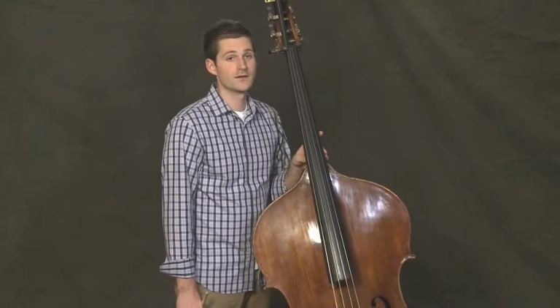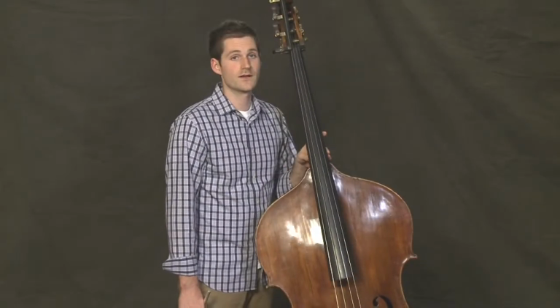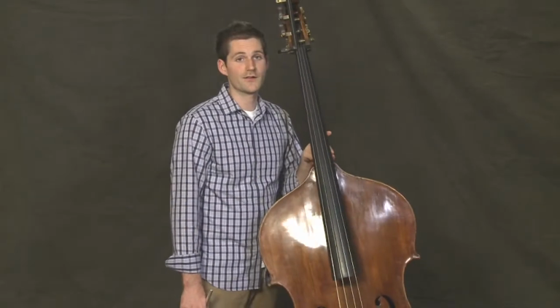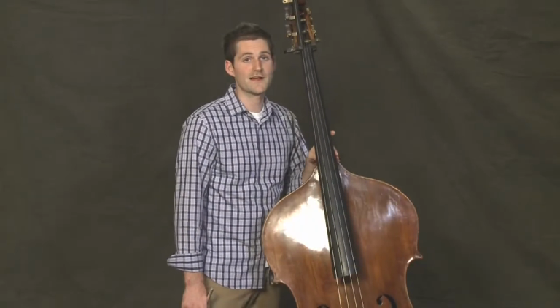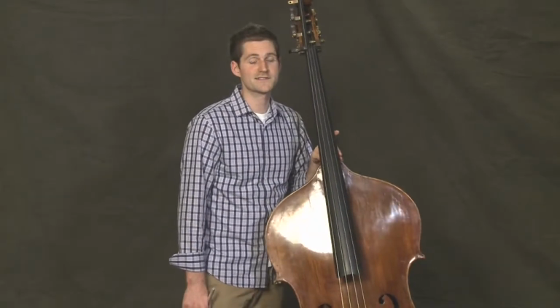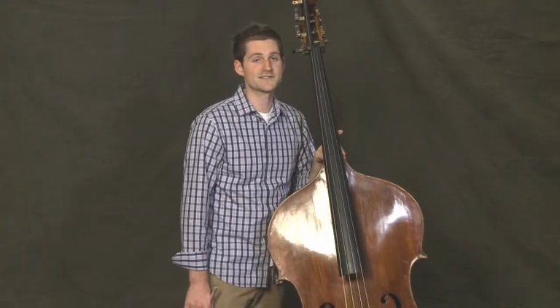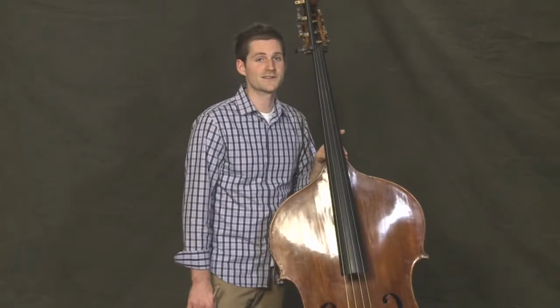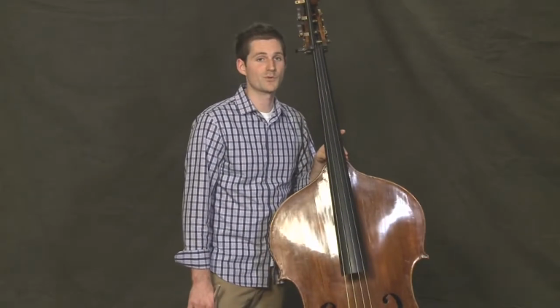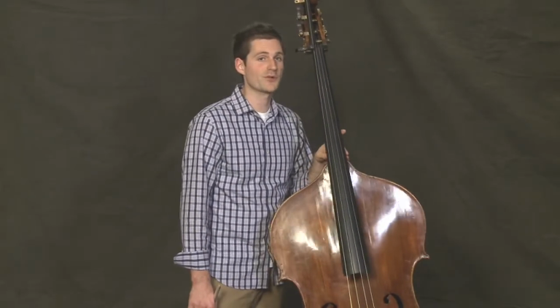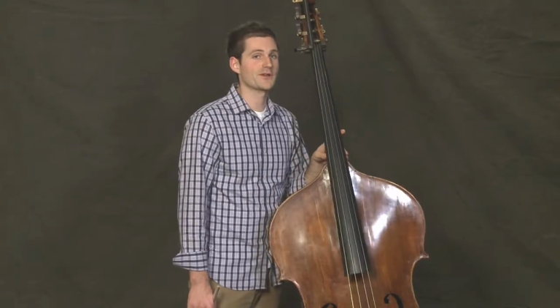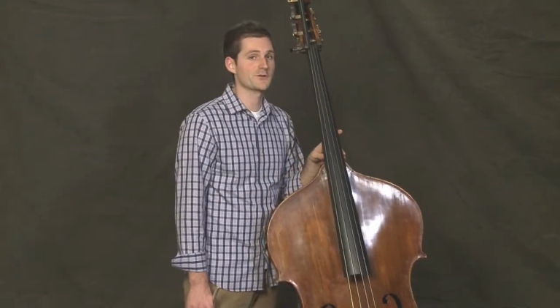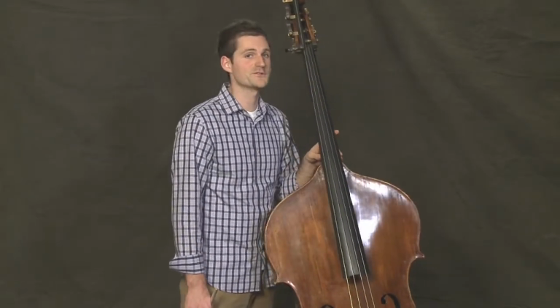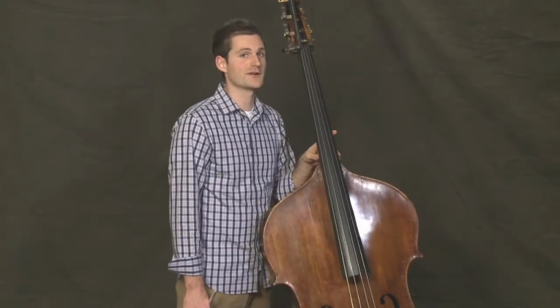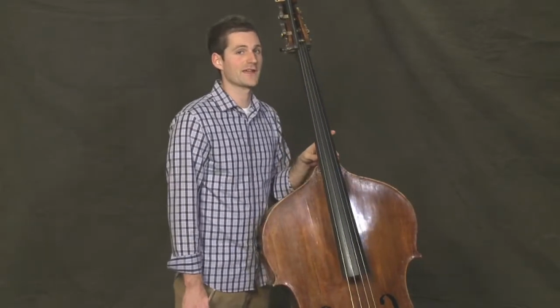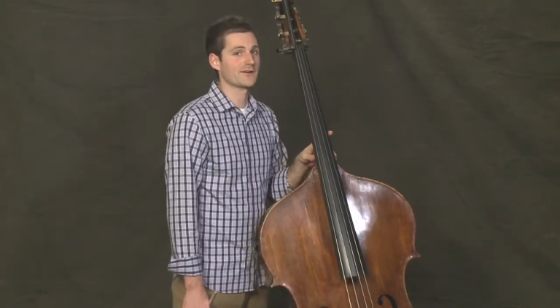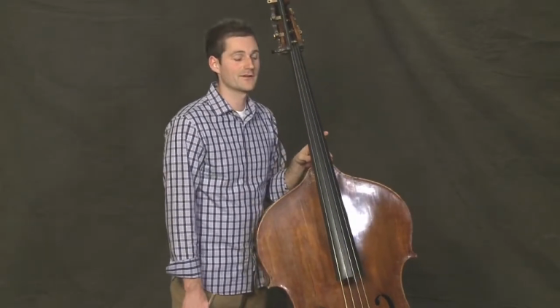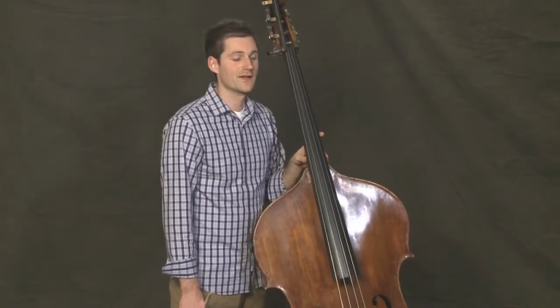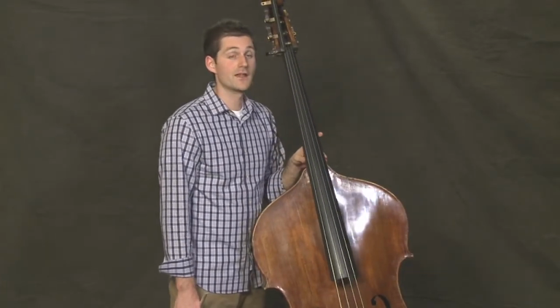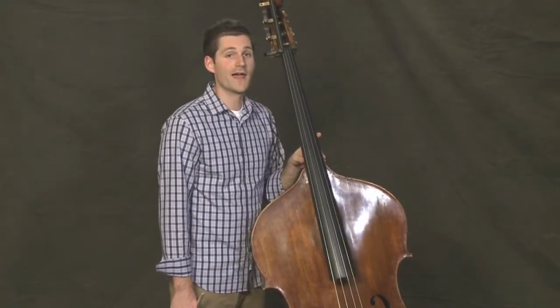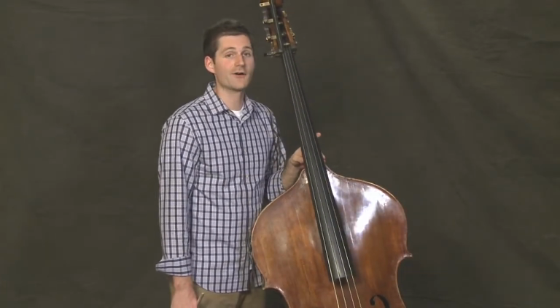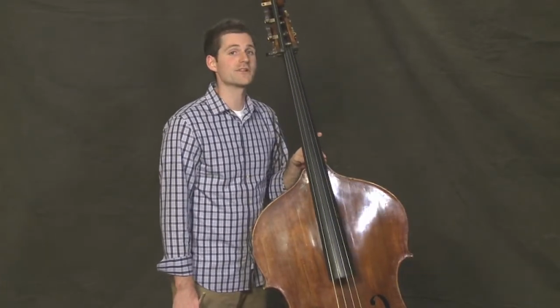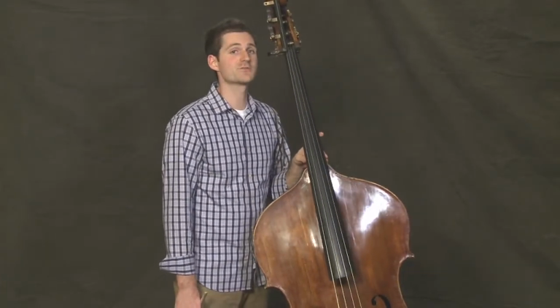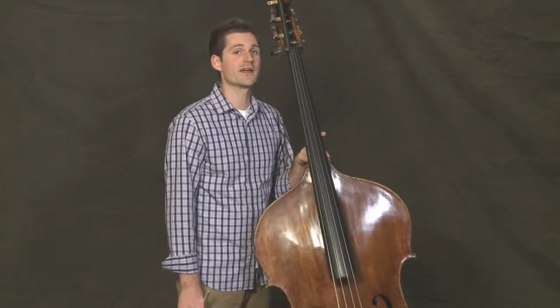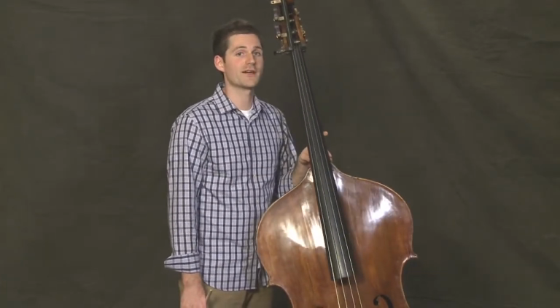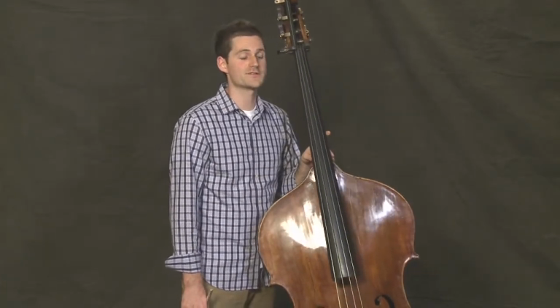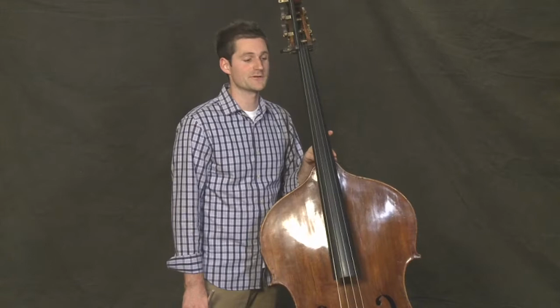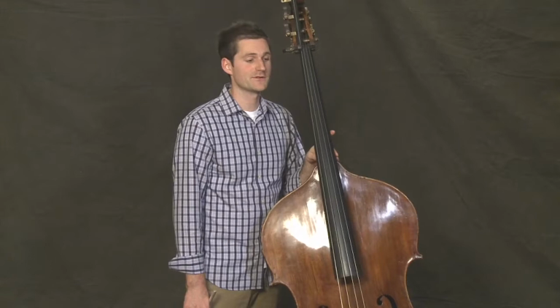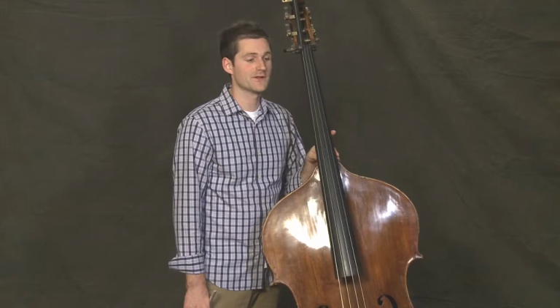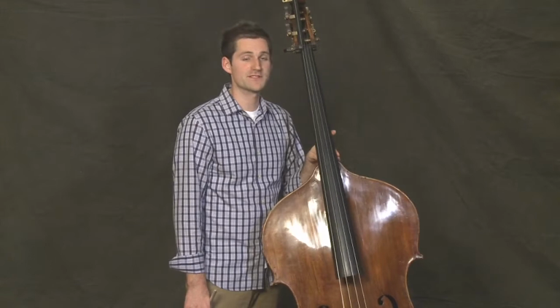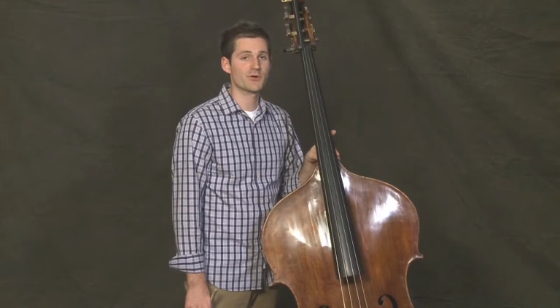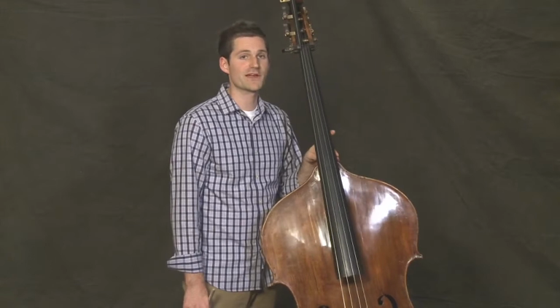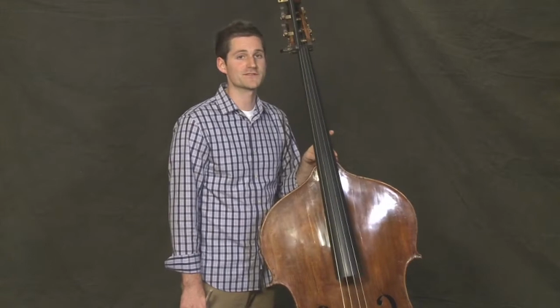In the last lesson, we played Ode to Joy together. Now let's play another tune, Simple Gifts.